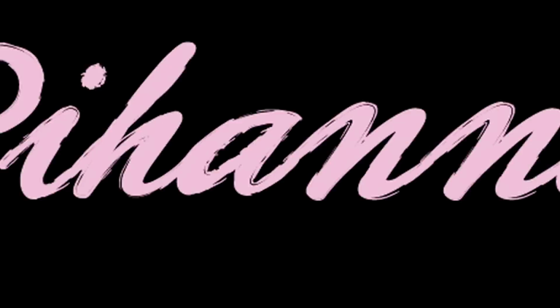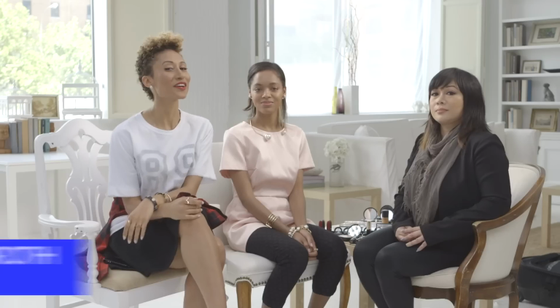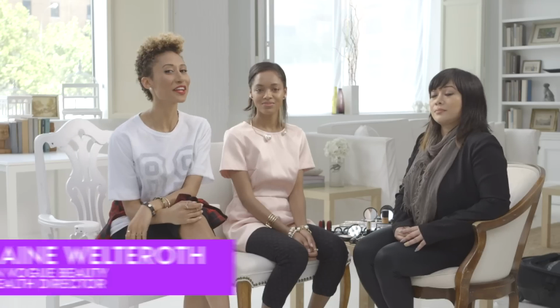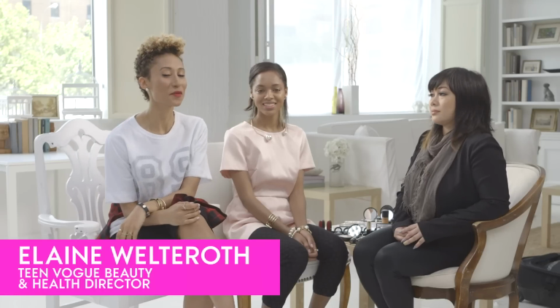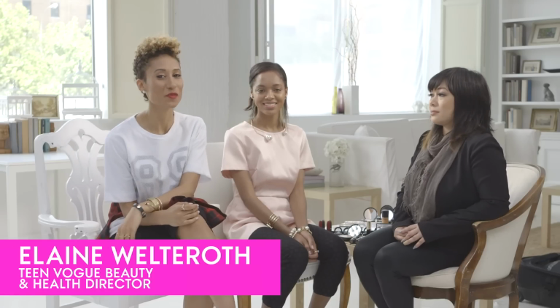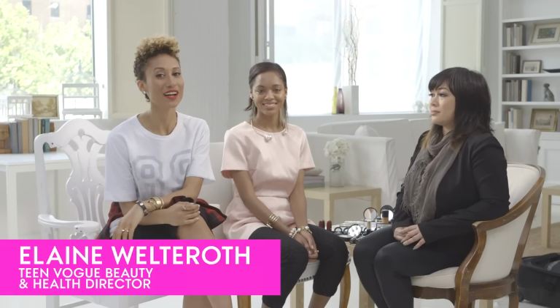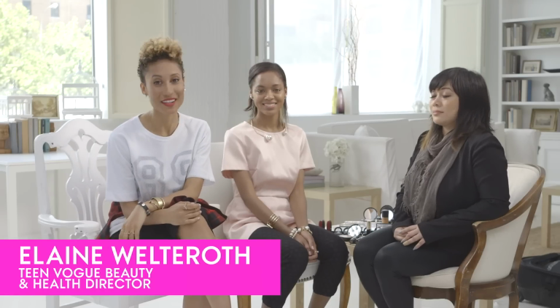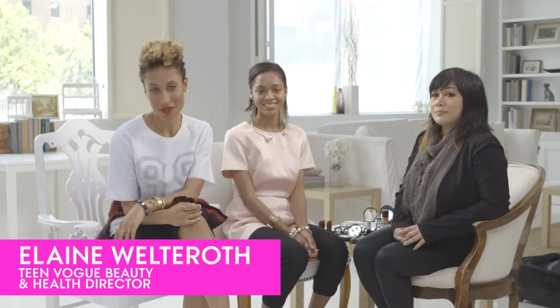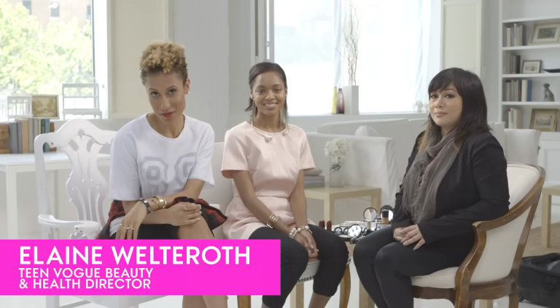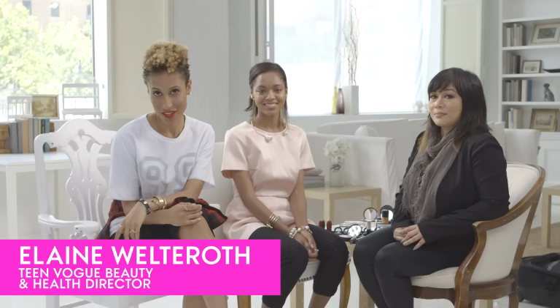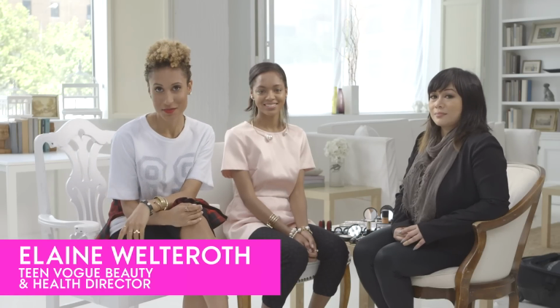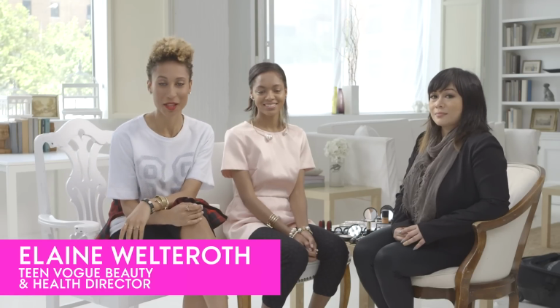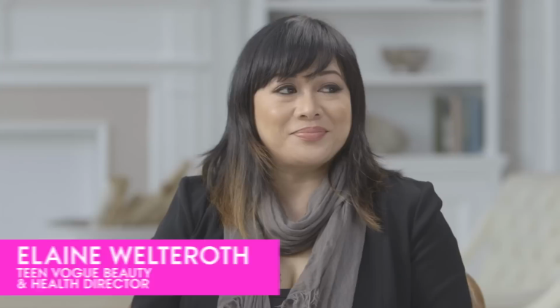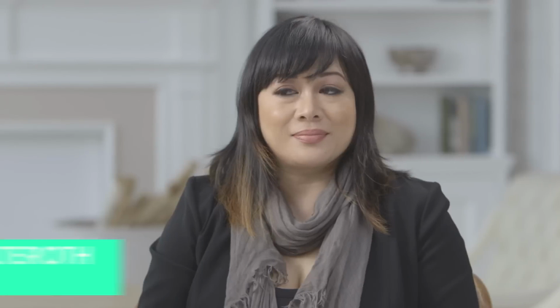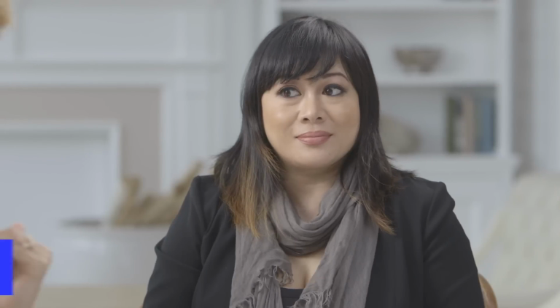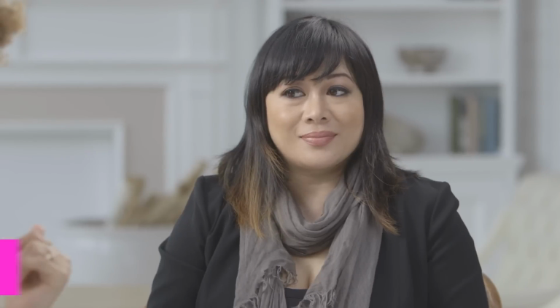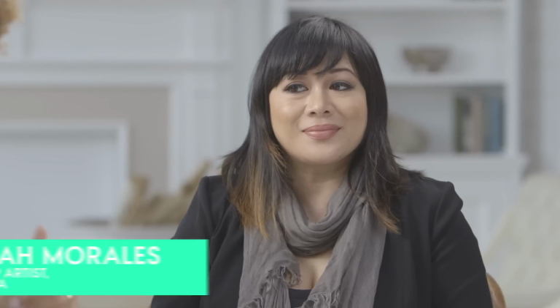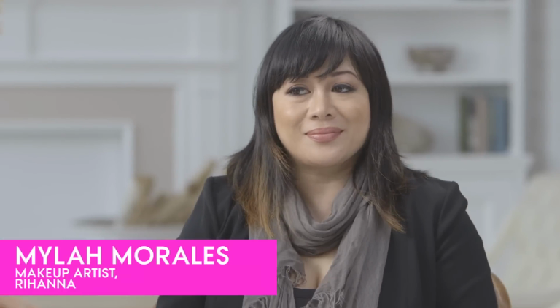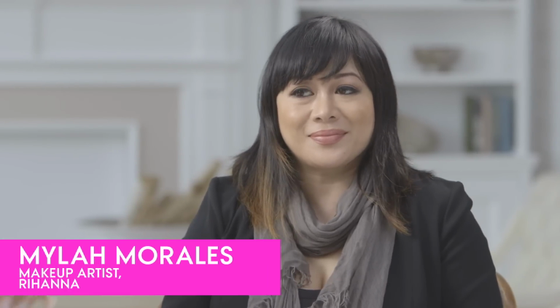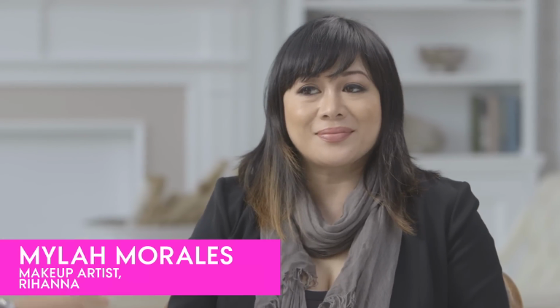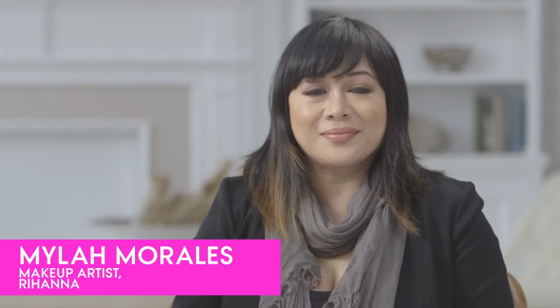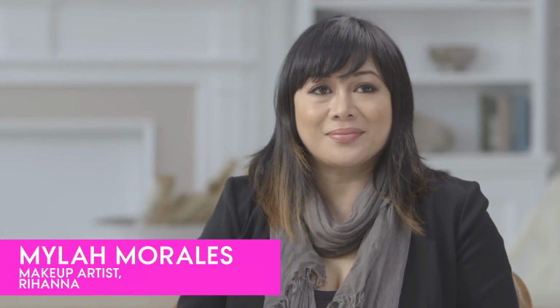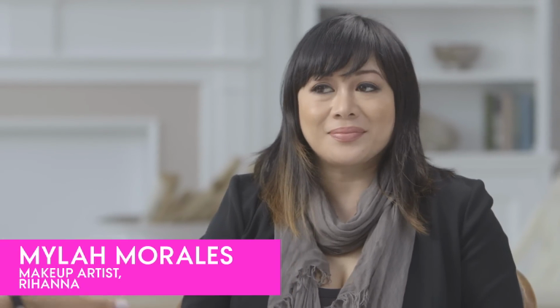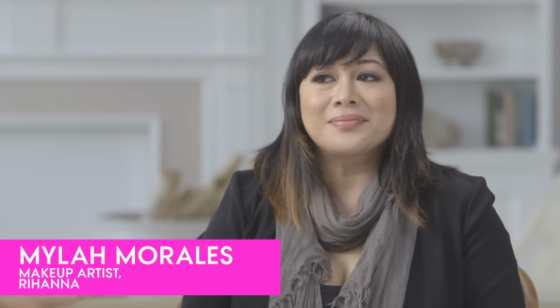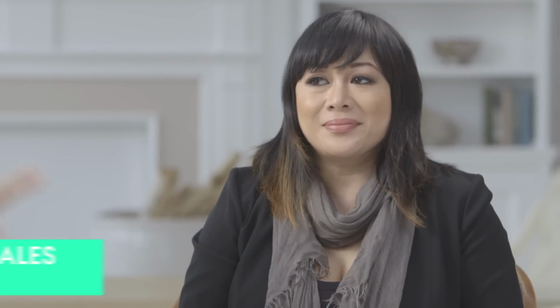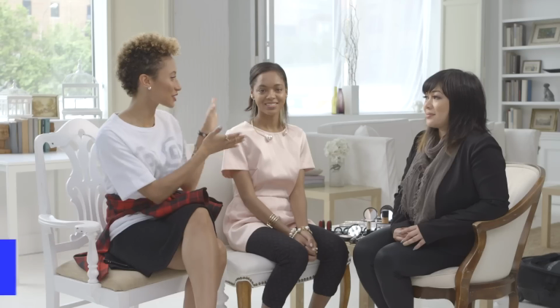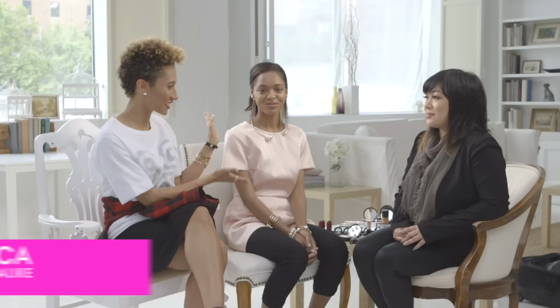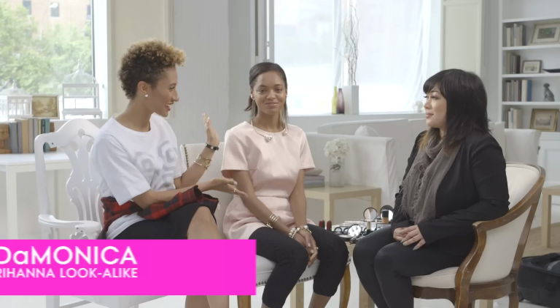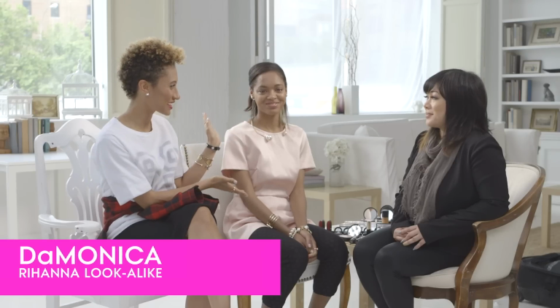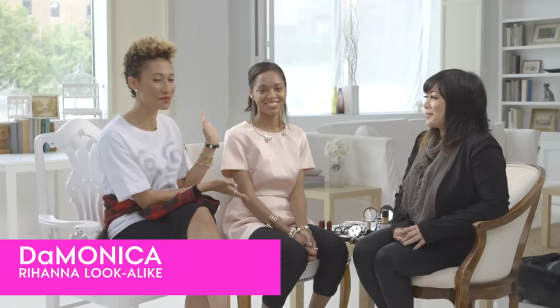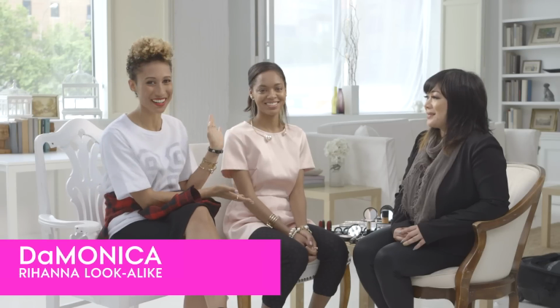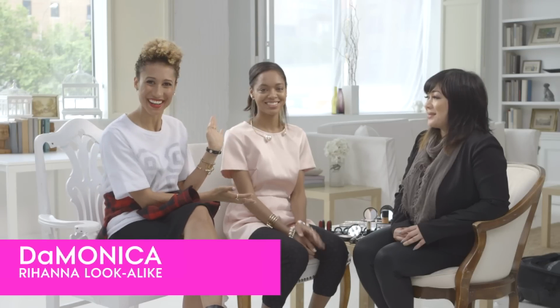We are here with Rihanna's makeup artist, Mila Morales, who has worked with Rihanna nearly a decade, and Rihanna lookalike DeMonica.